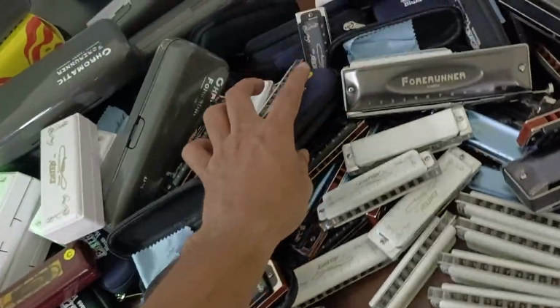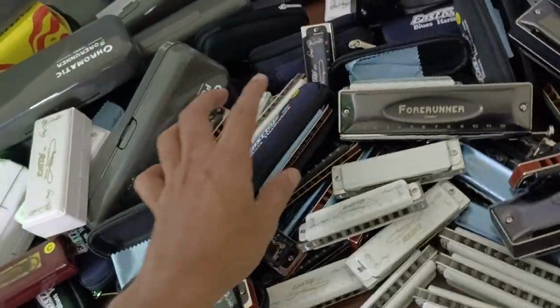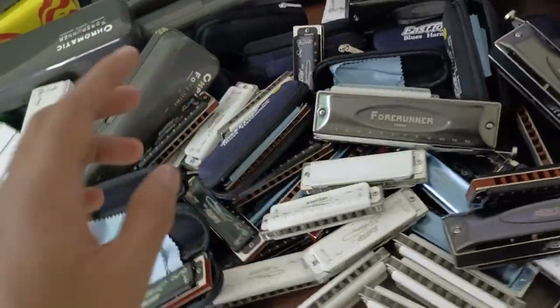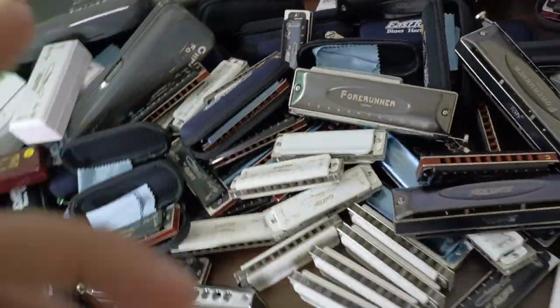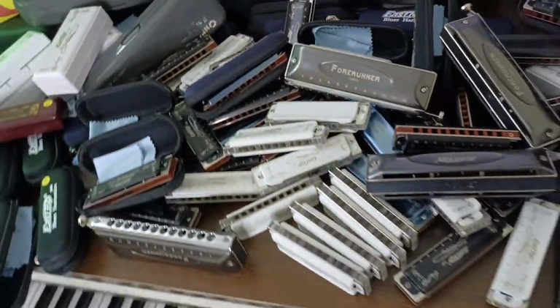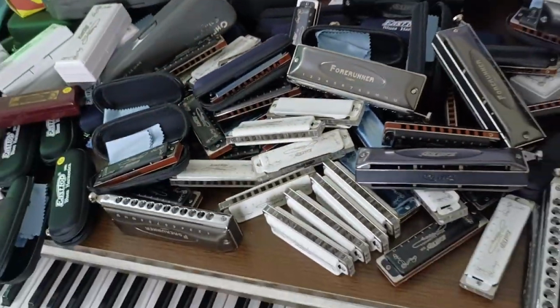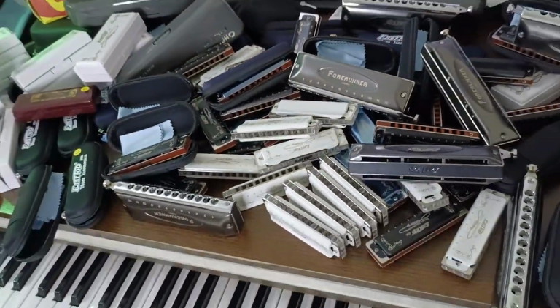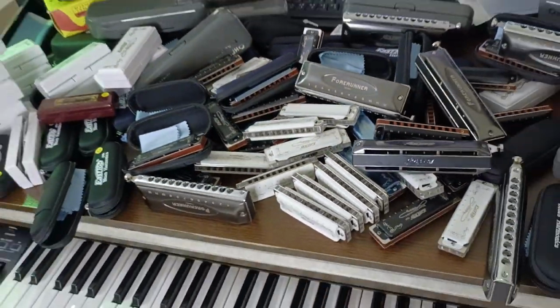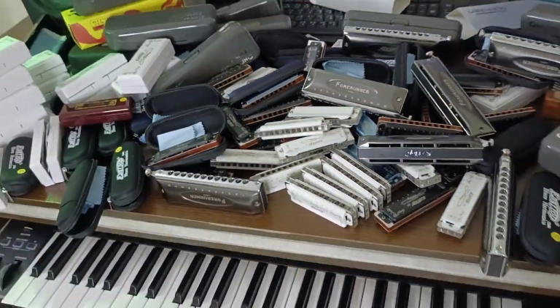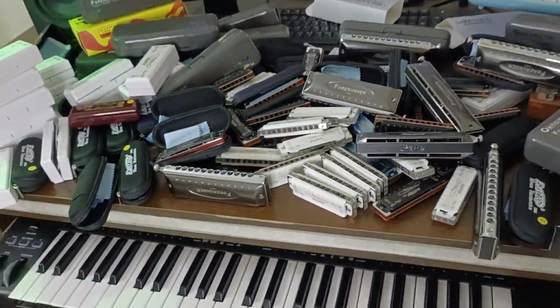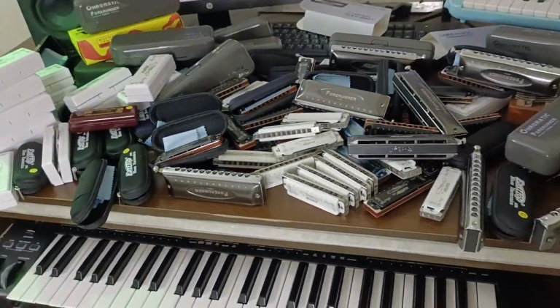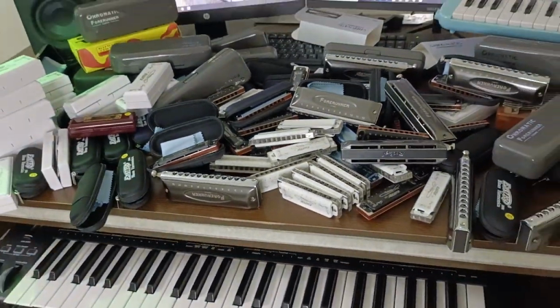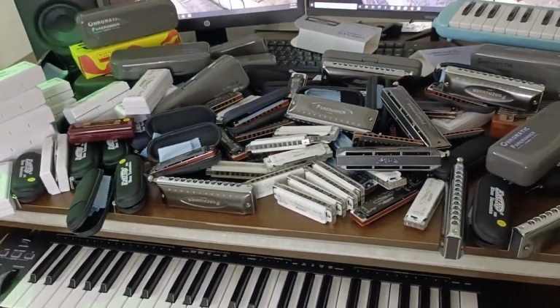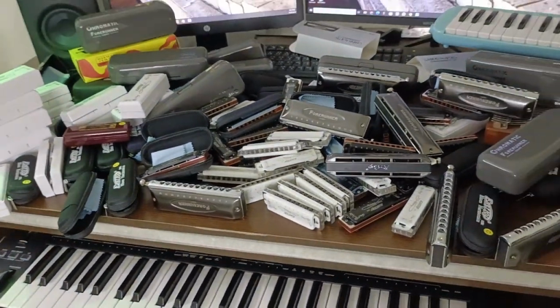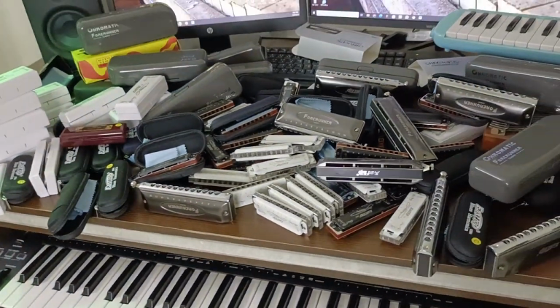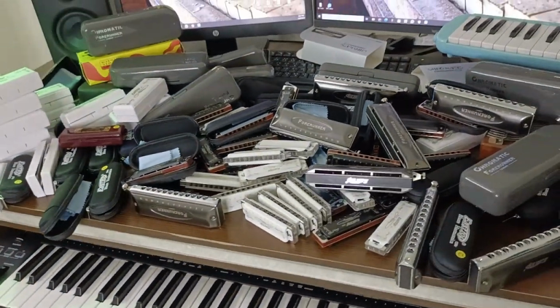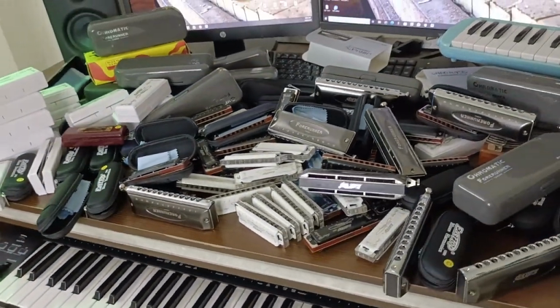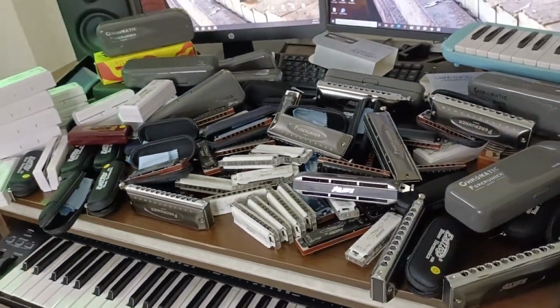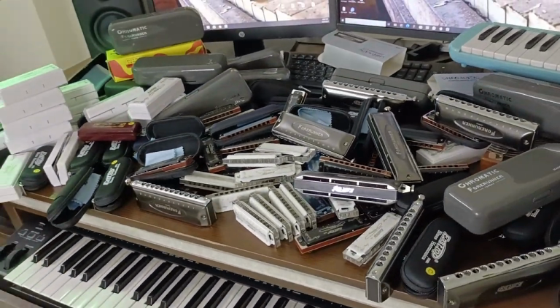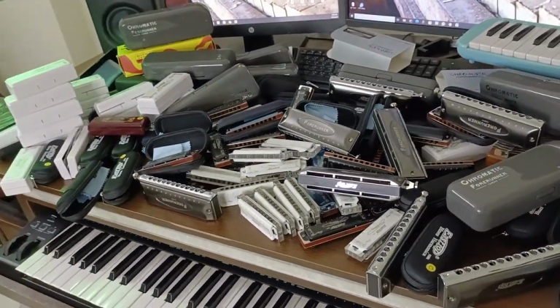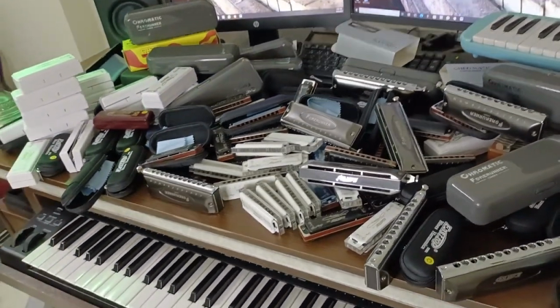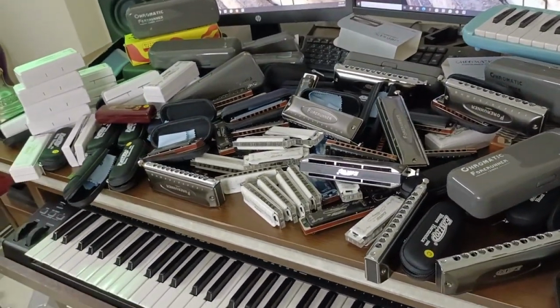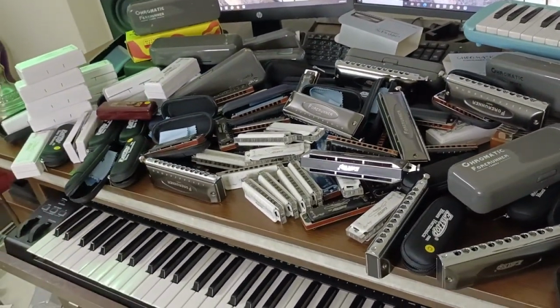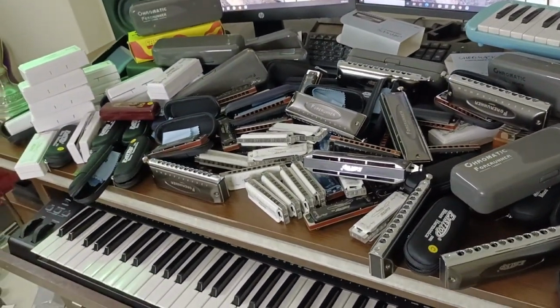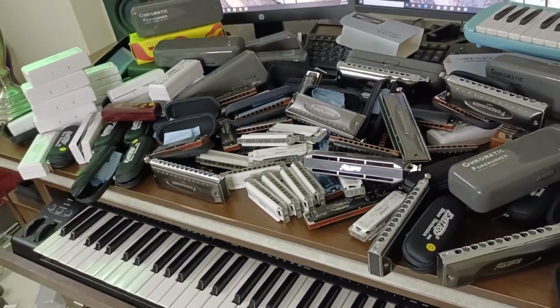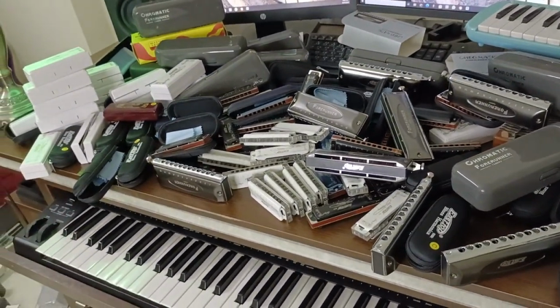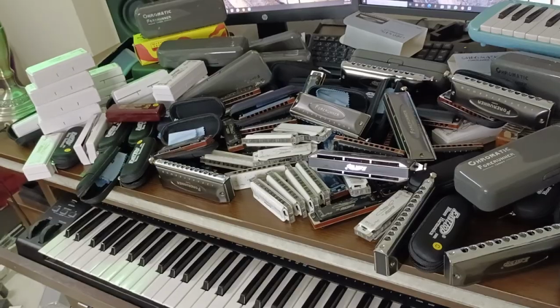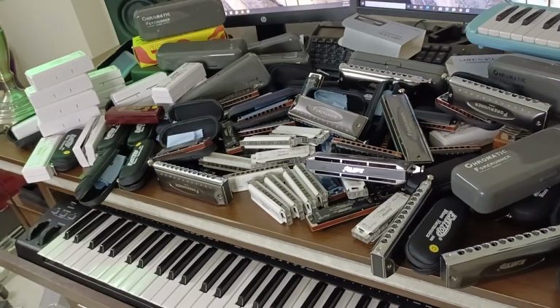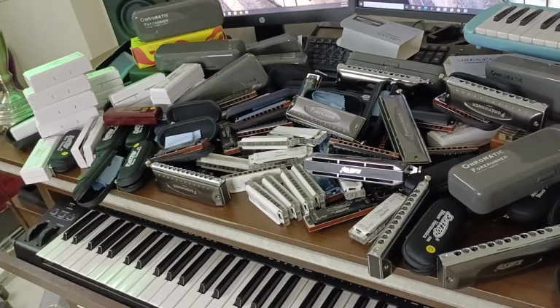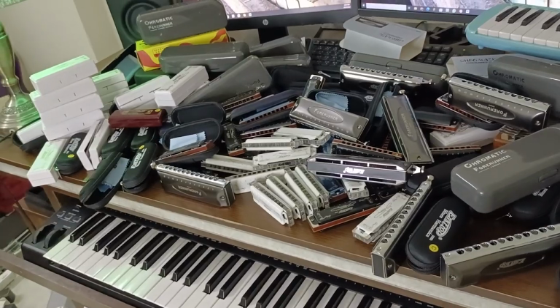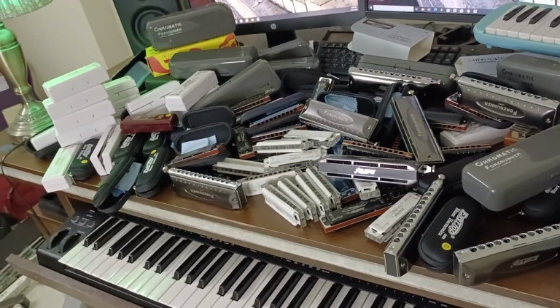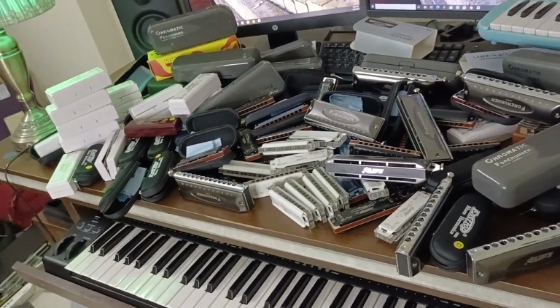So this is our collection. This is our collection. If you are watching this video, thank you.